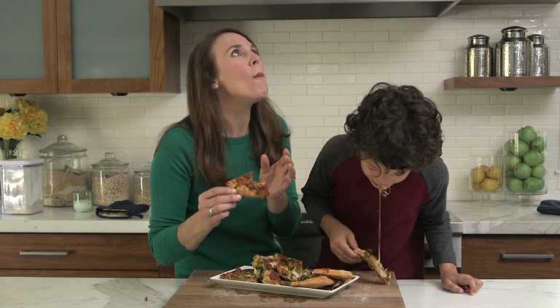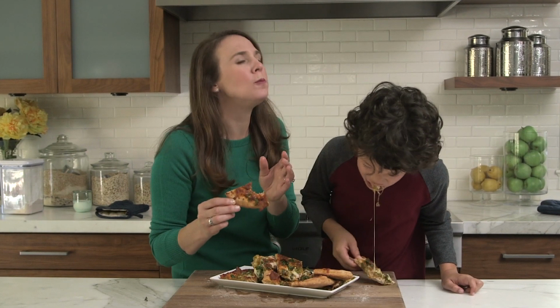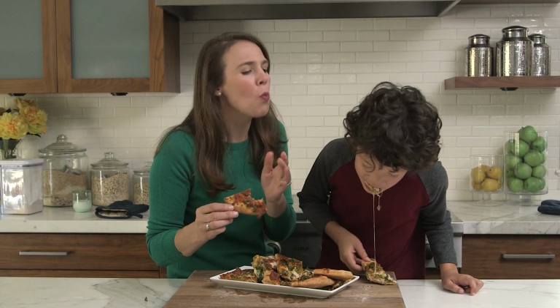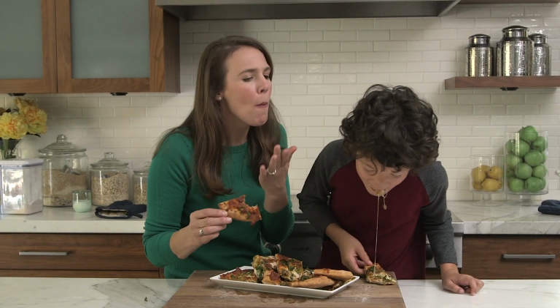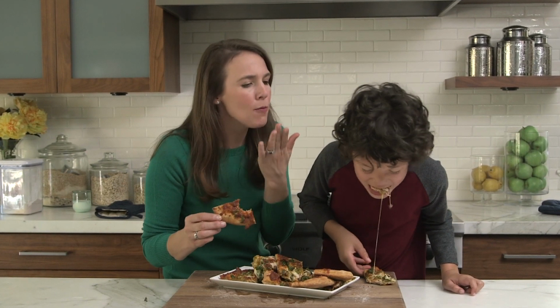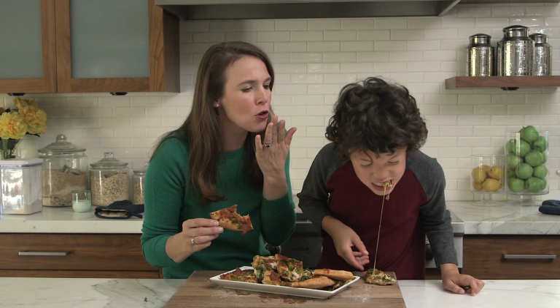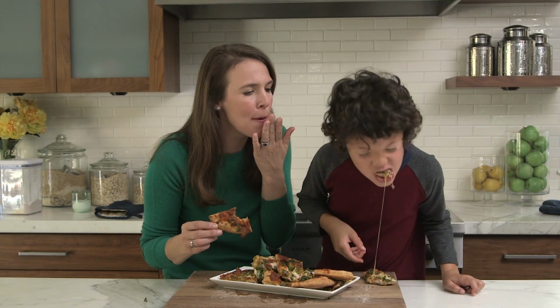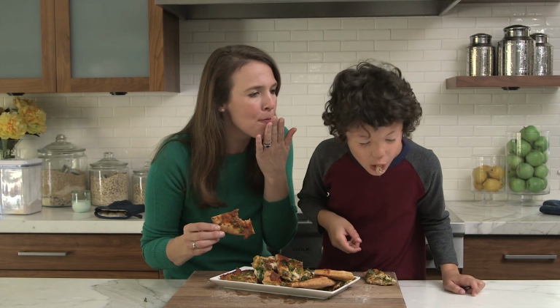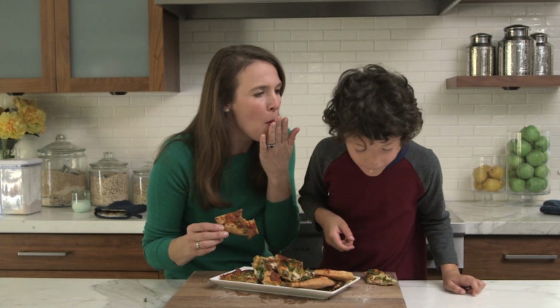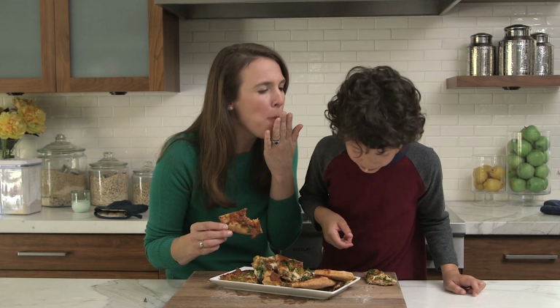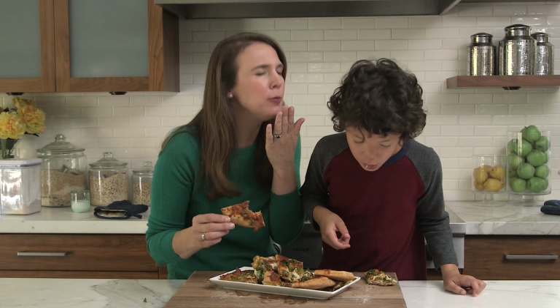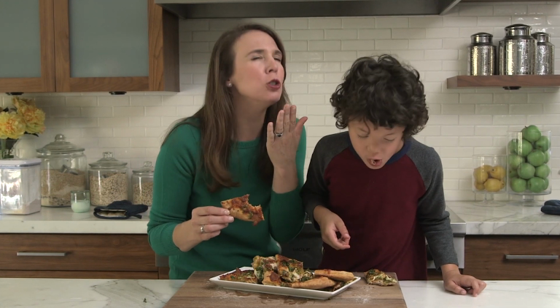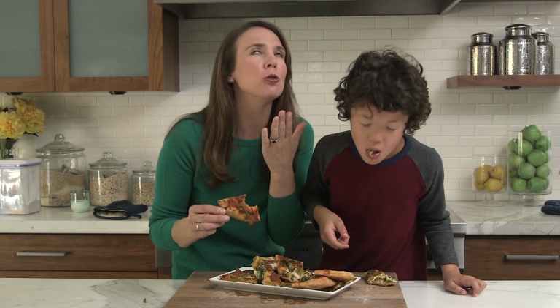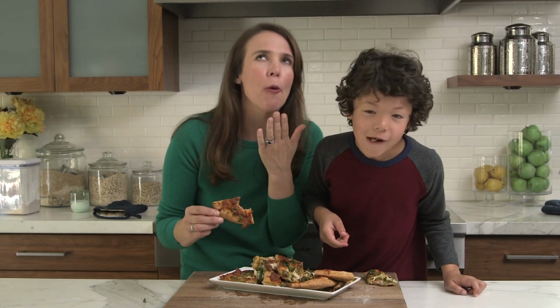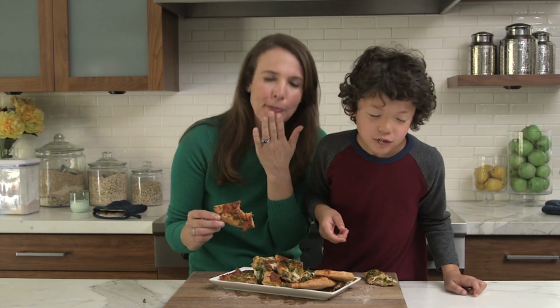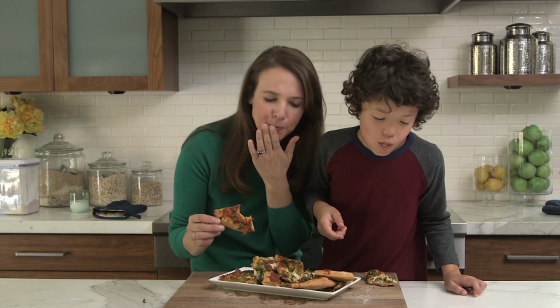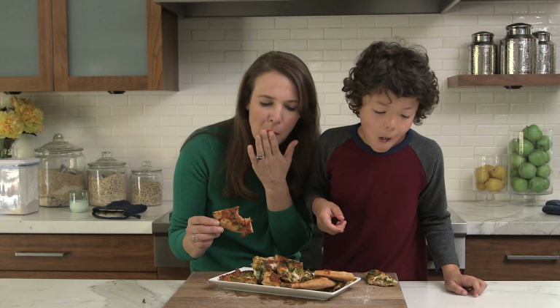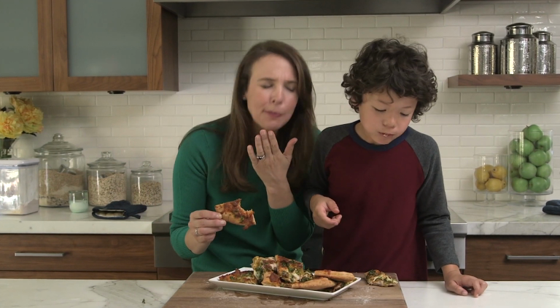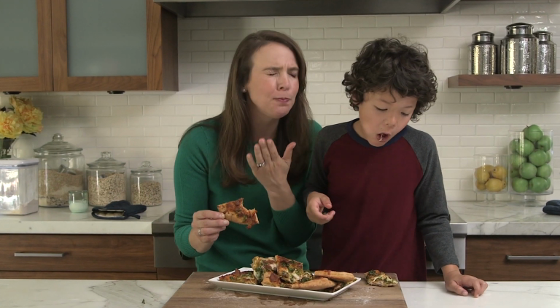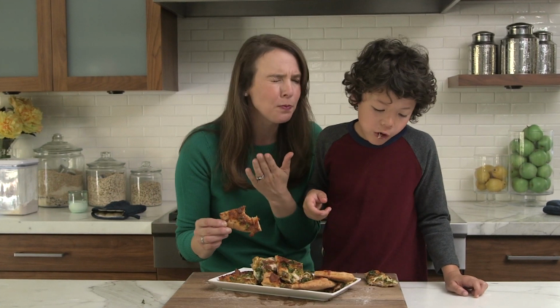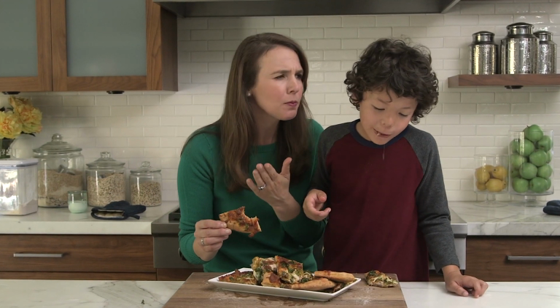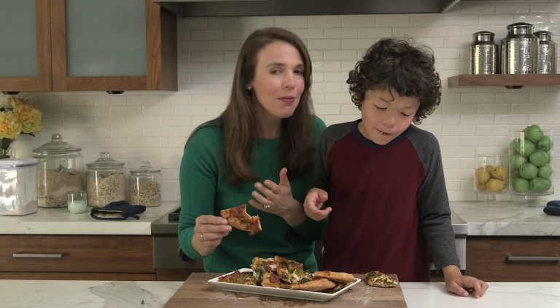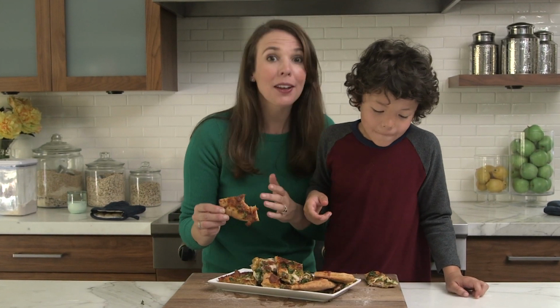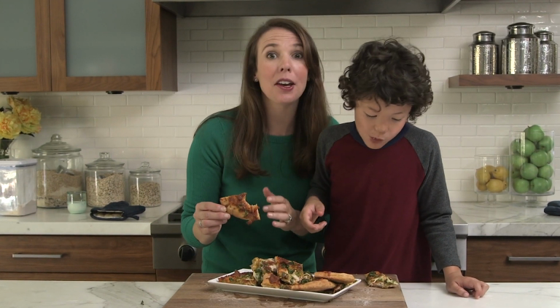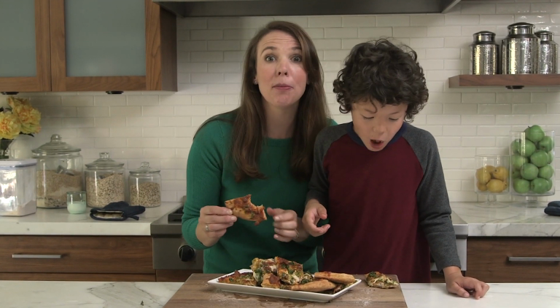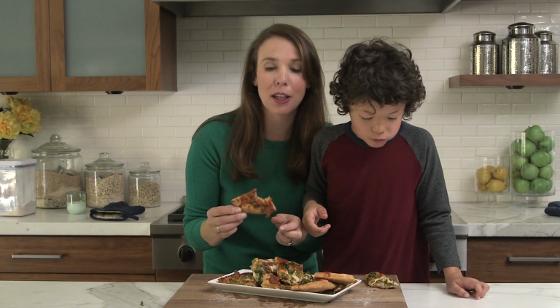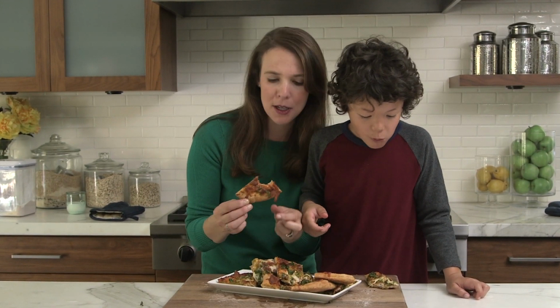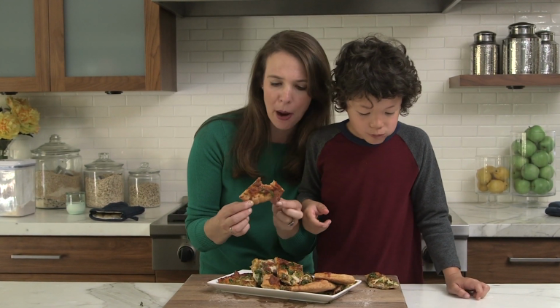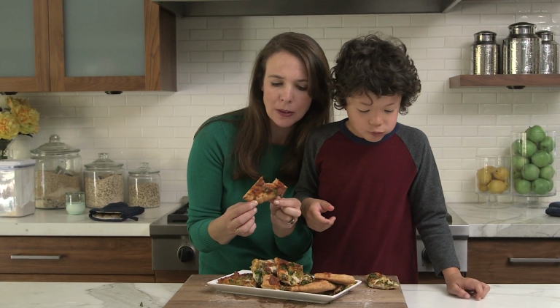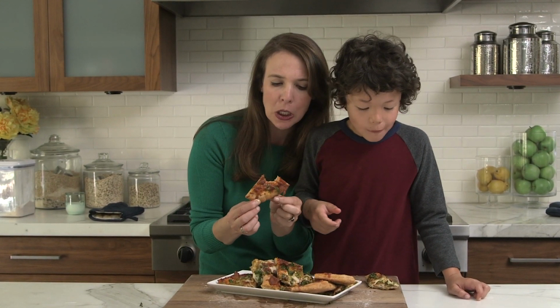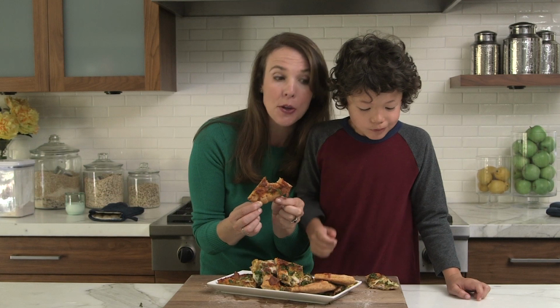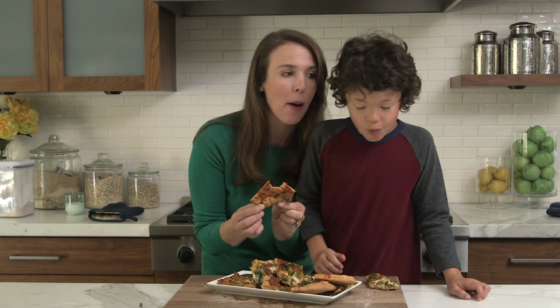Is it good? It's so good. Kale and bacon pizza. Yum.